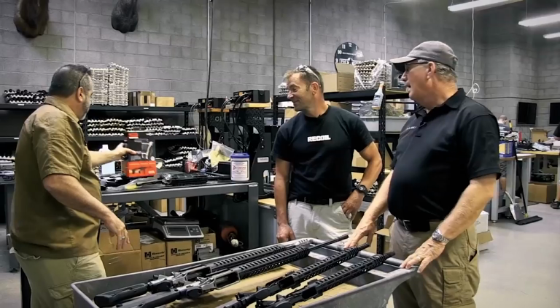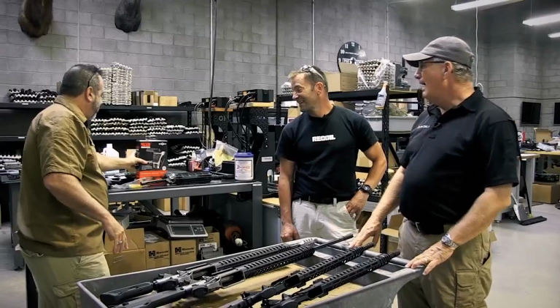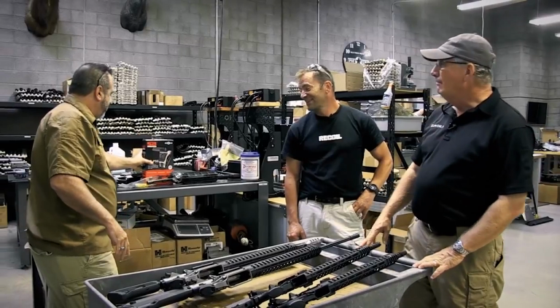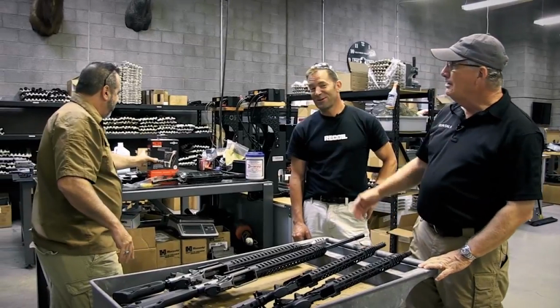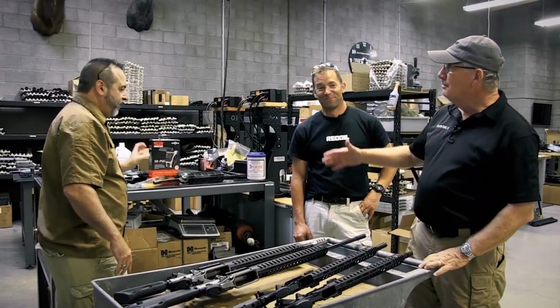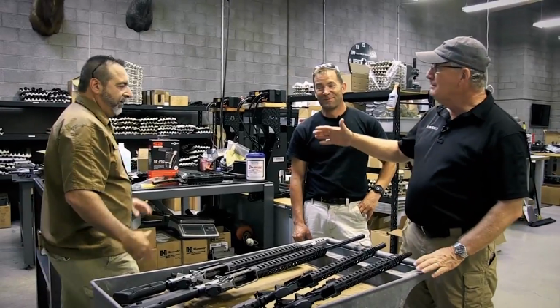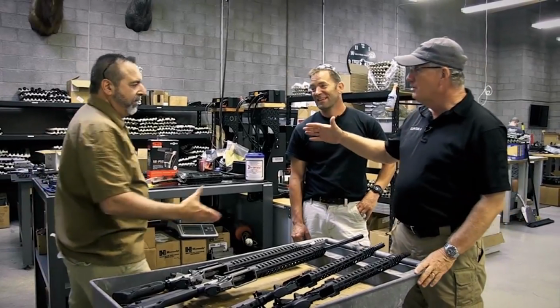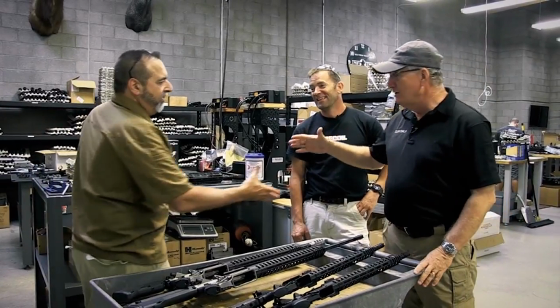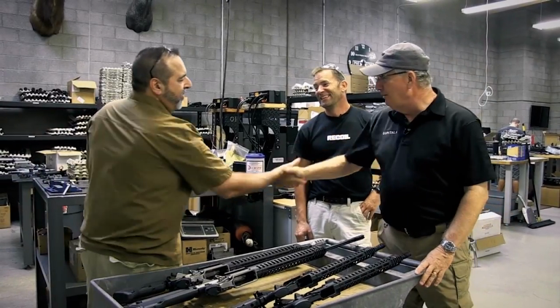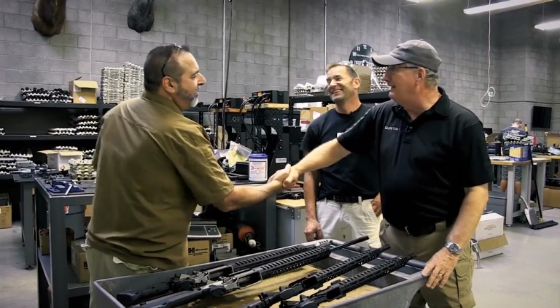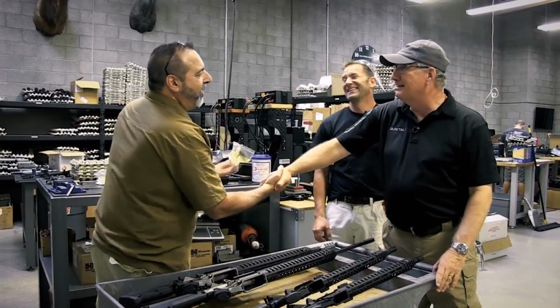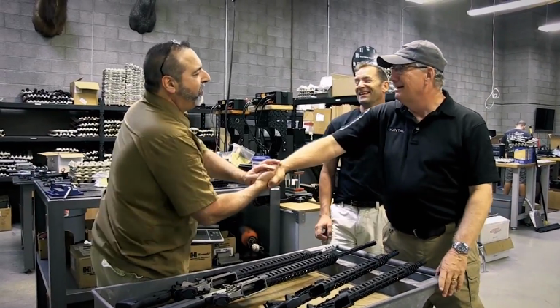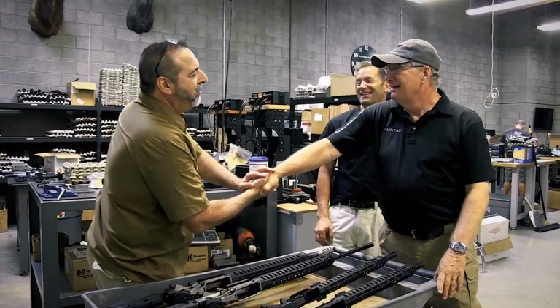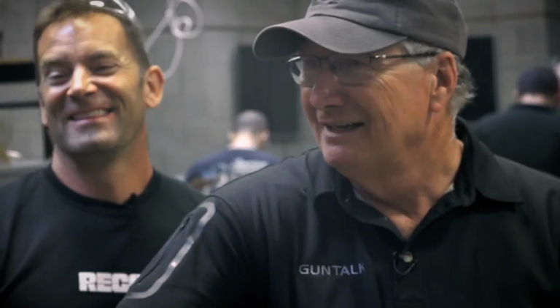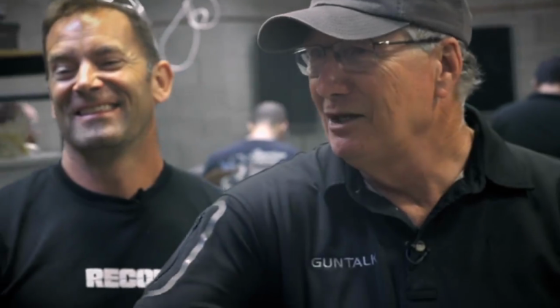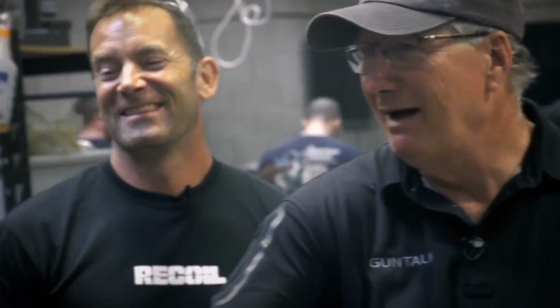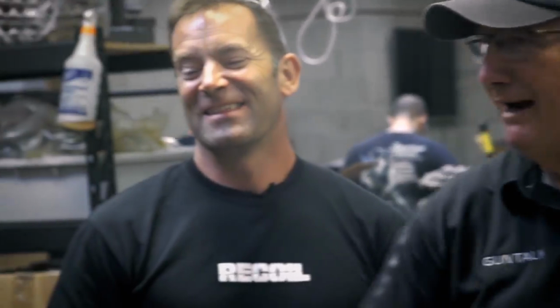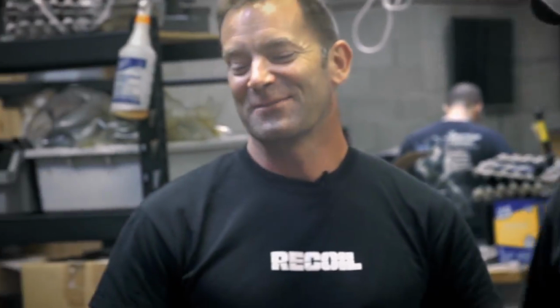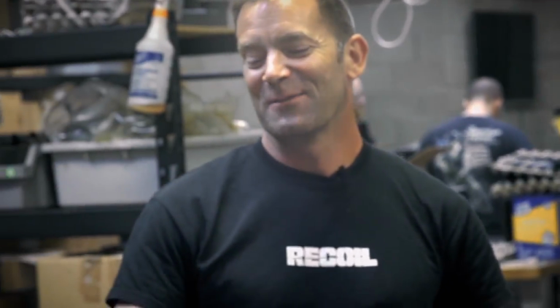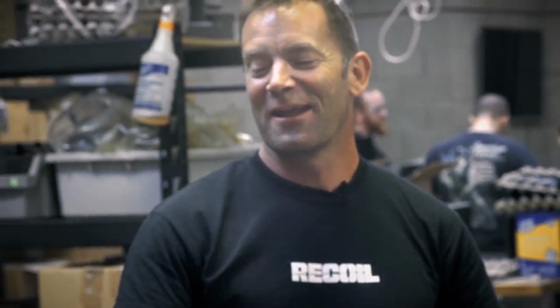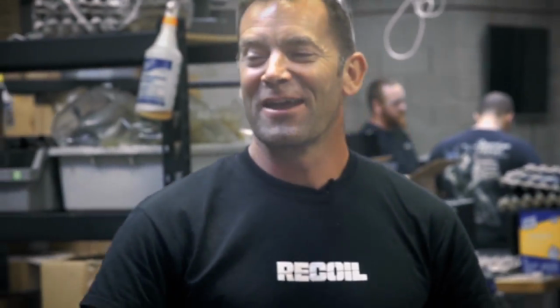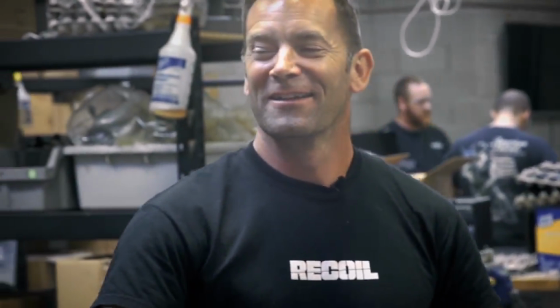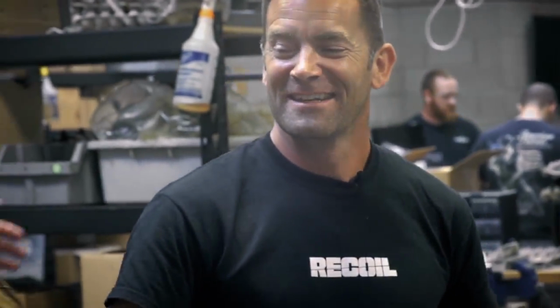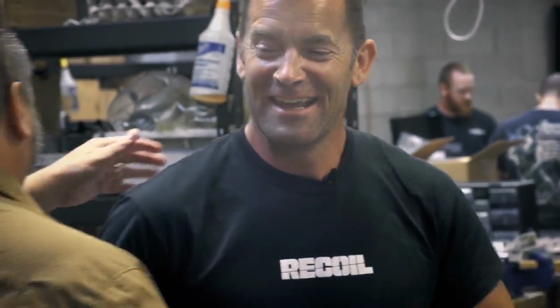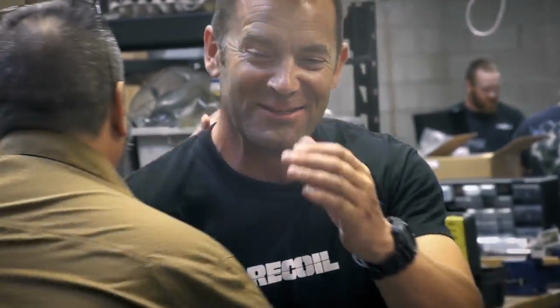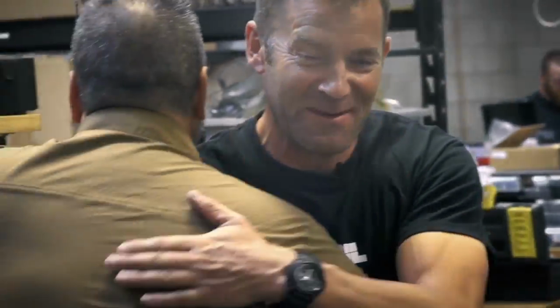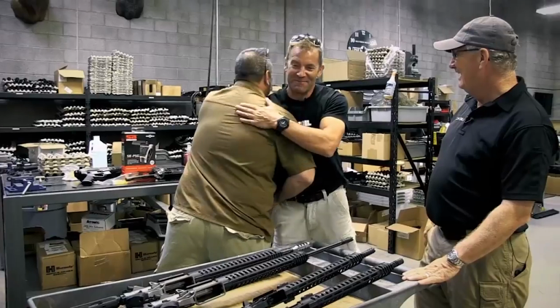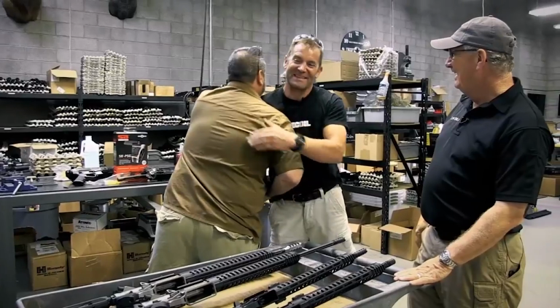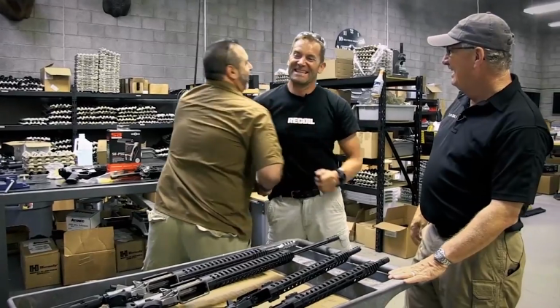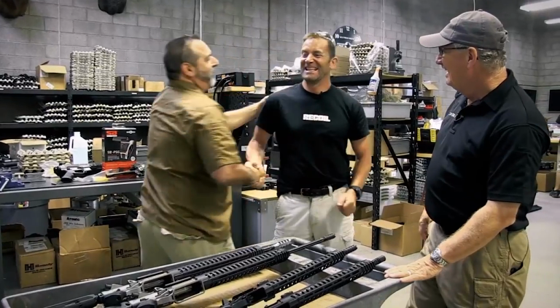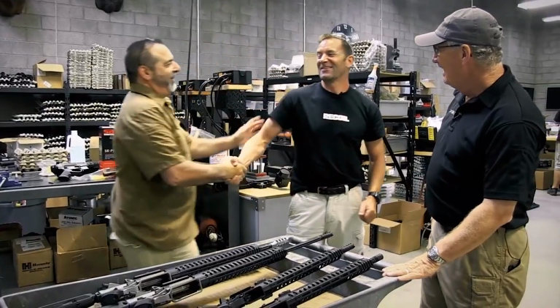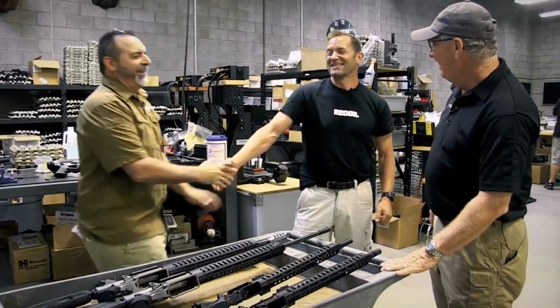I would pat him down before he leaves. I know where he lives. Thank you so much for showing us your place. Thanks for coming by. Thanks, Frank. Cheers, man. Great seeing you.